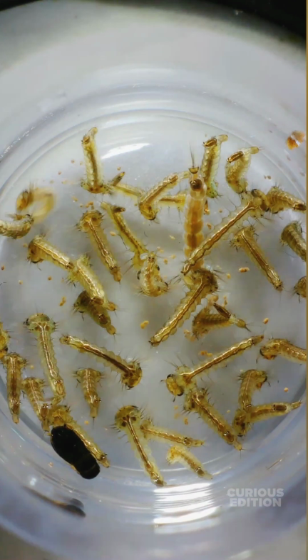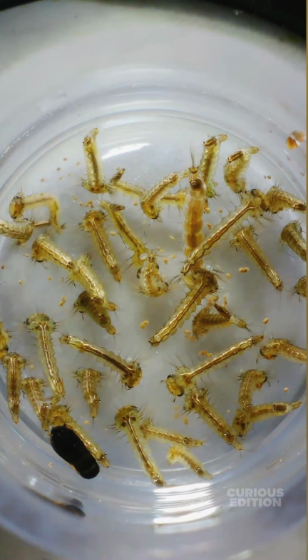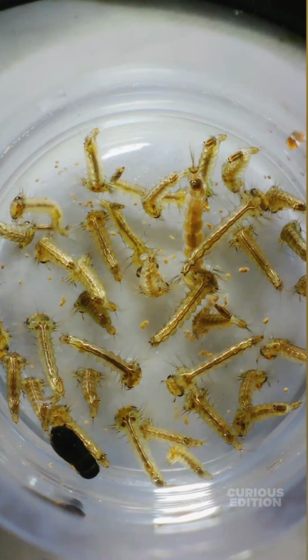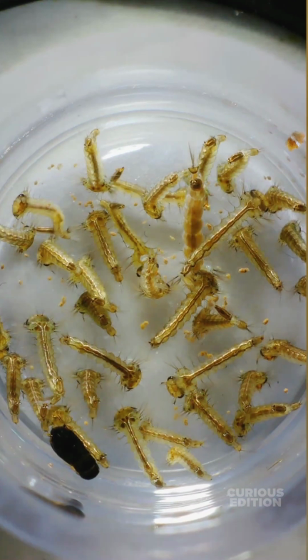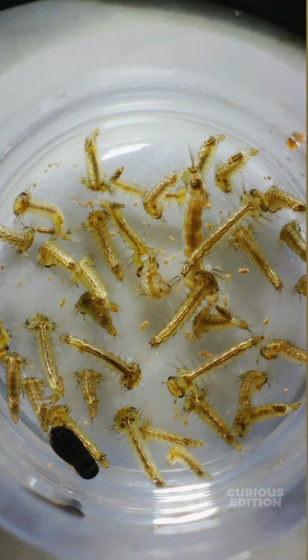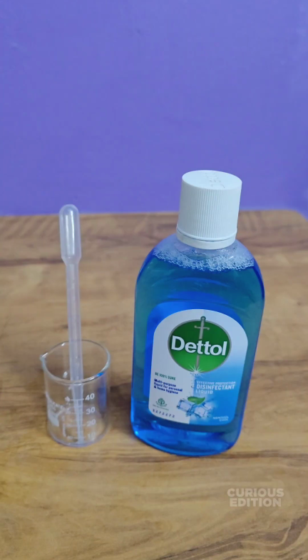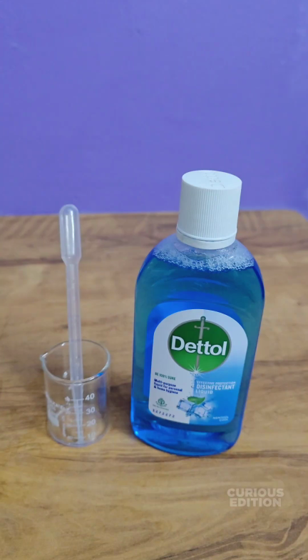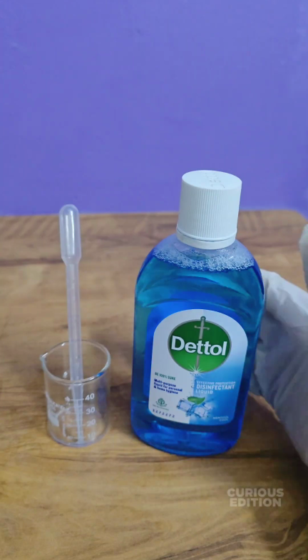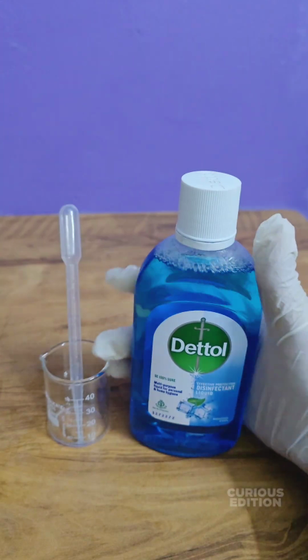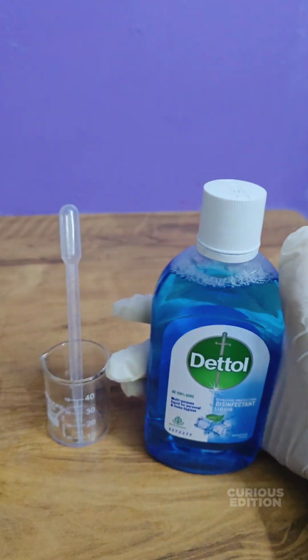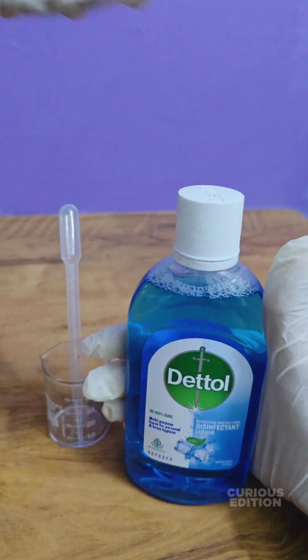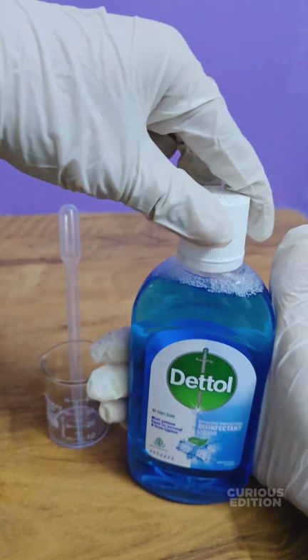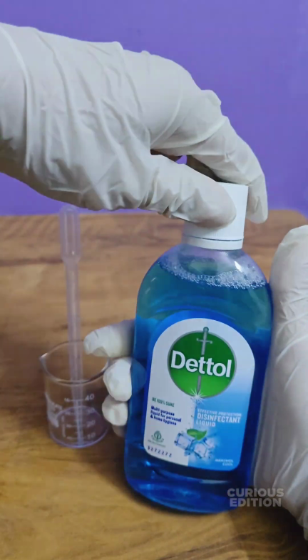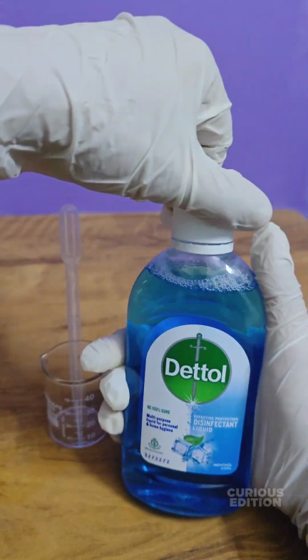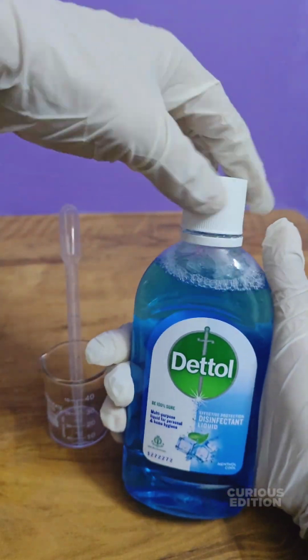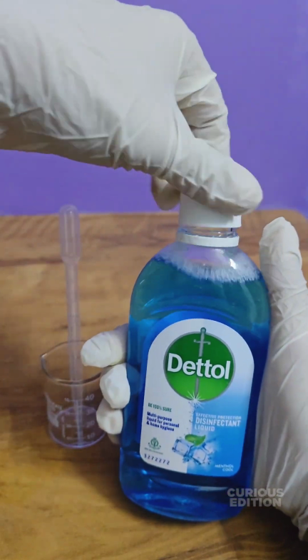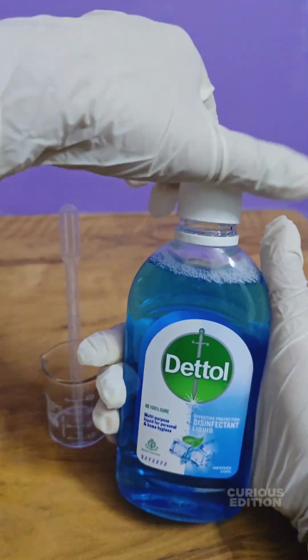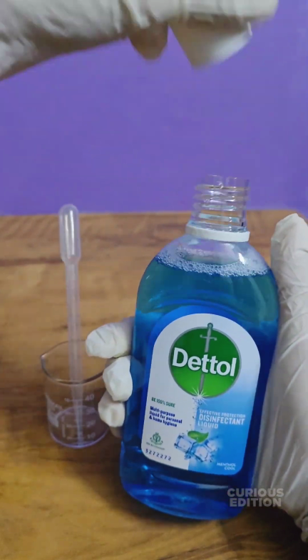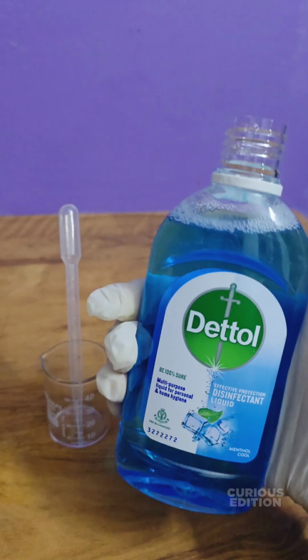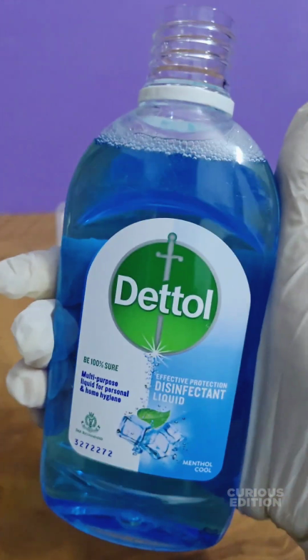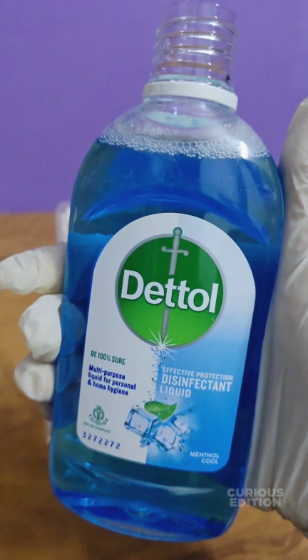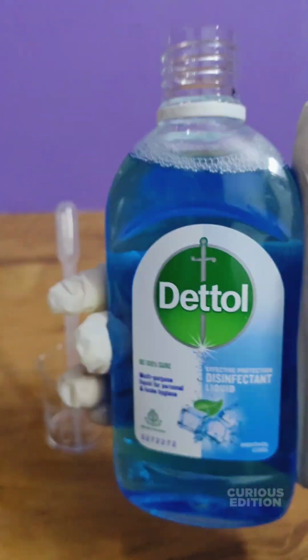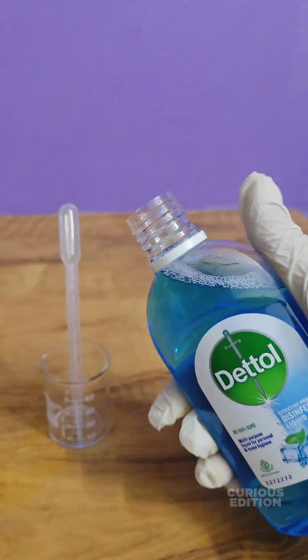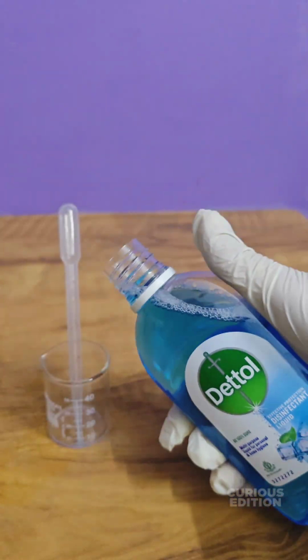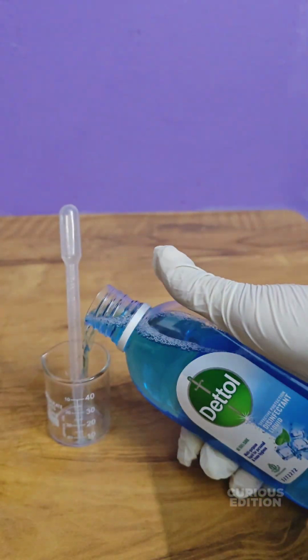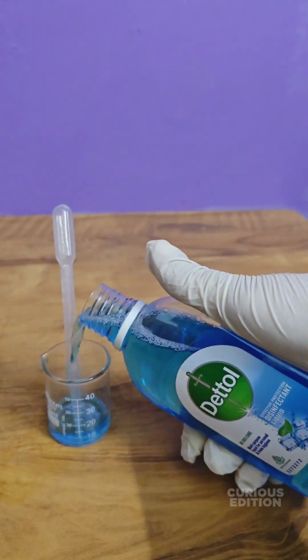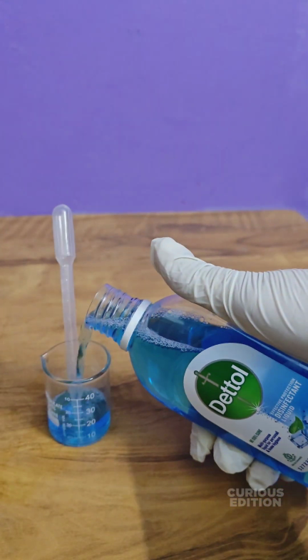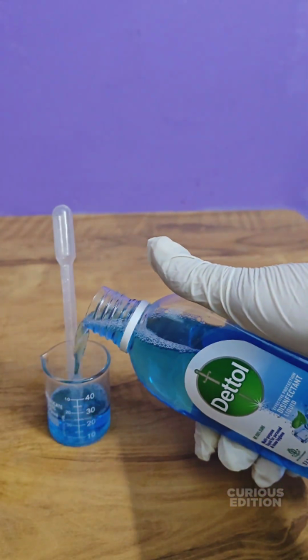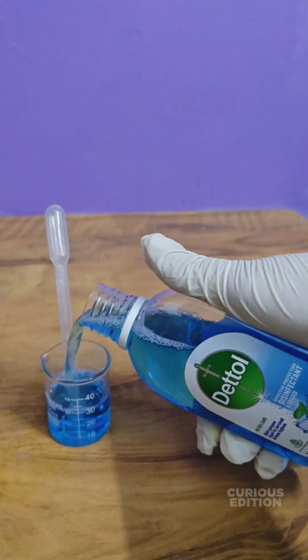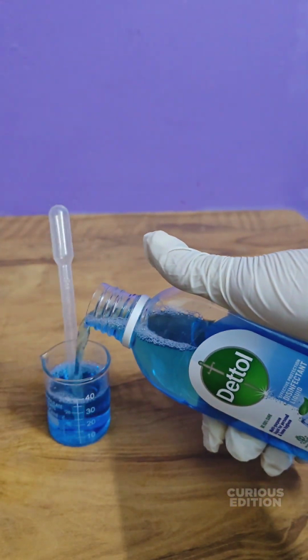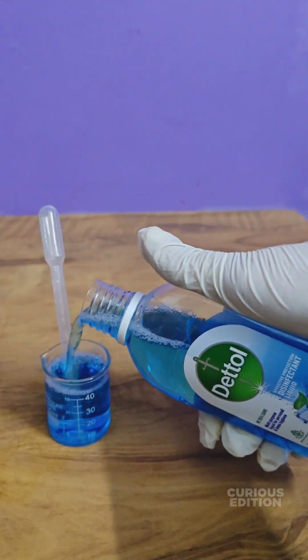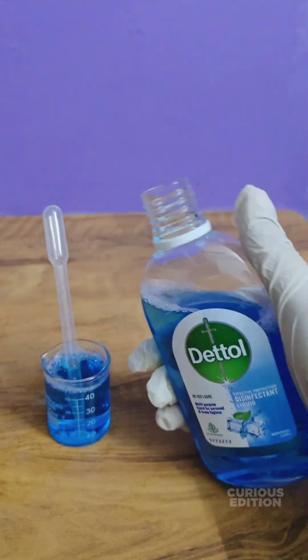Here I am taking almost three milliliters of dental disinfectant liquid in a pipette. Let's see how it works.